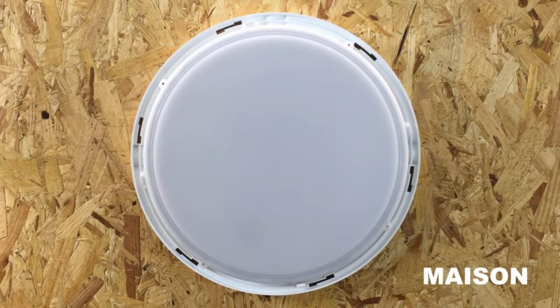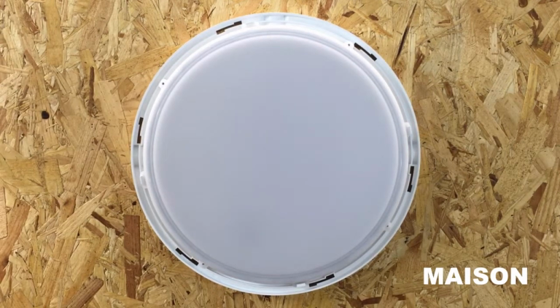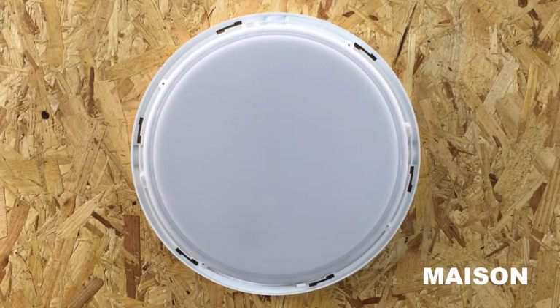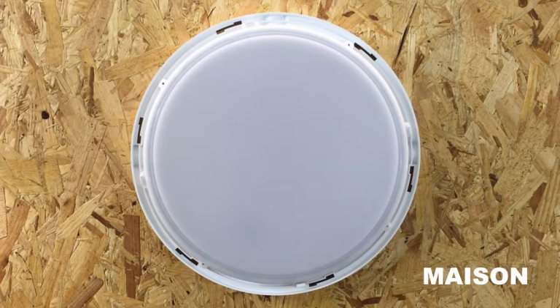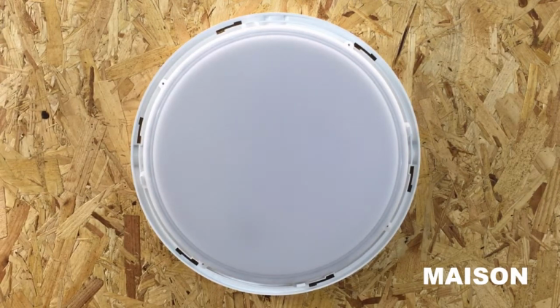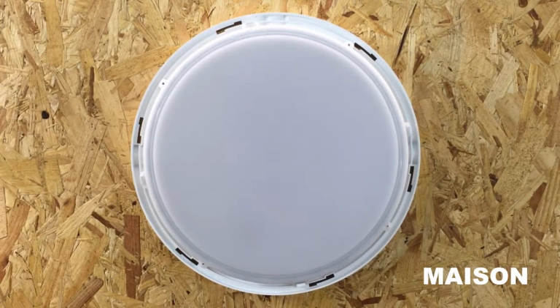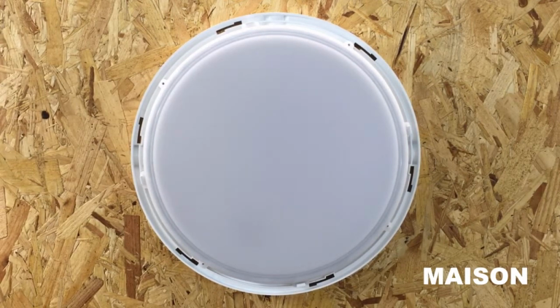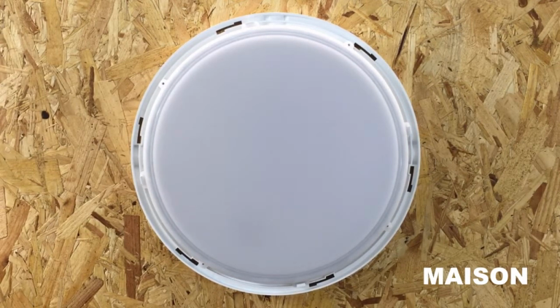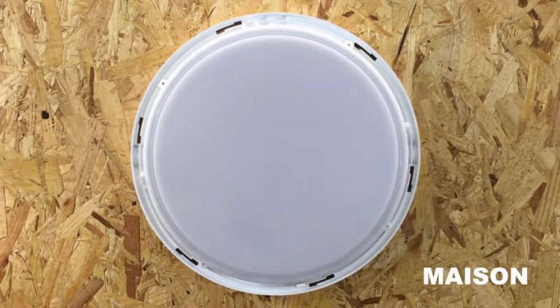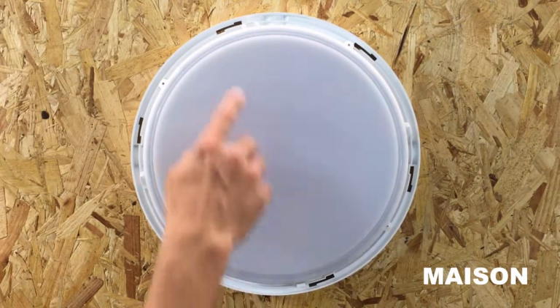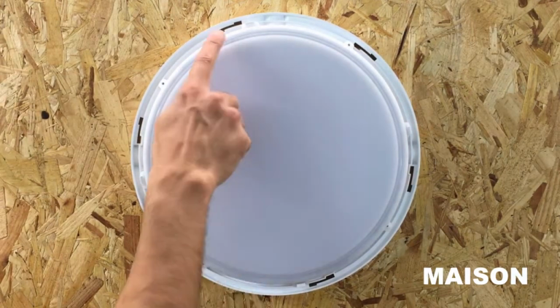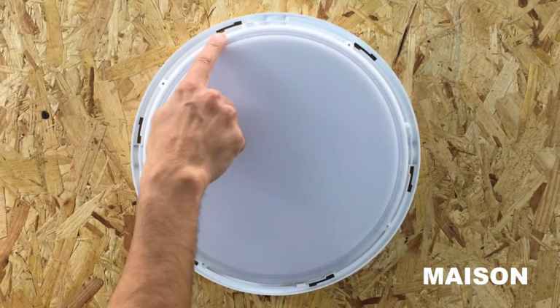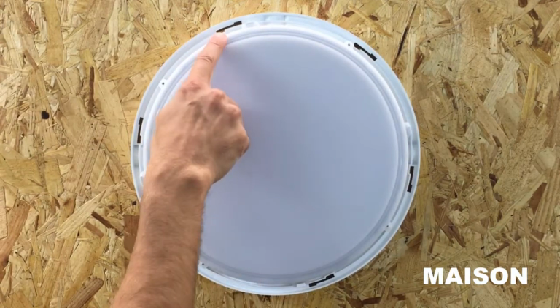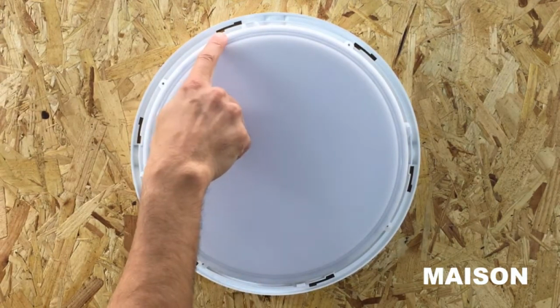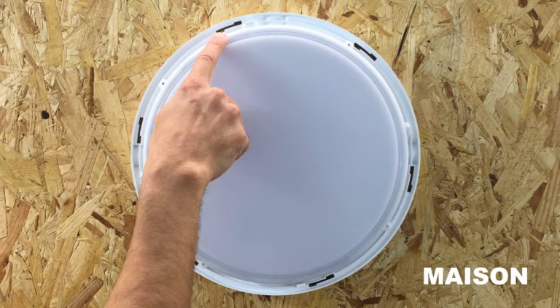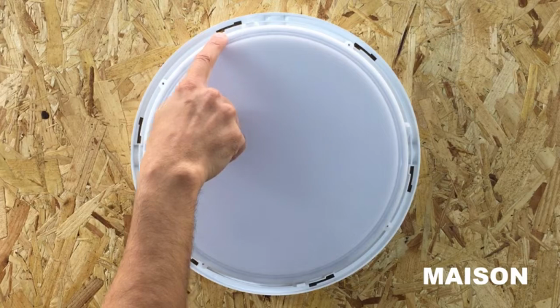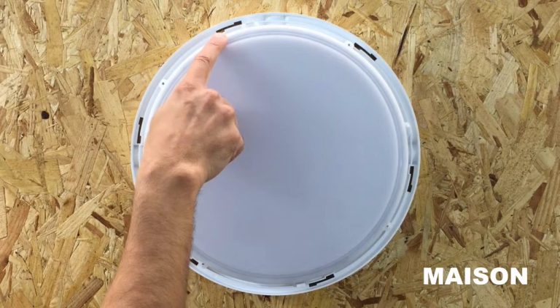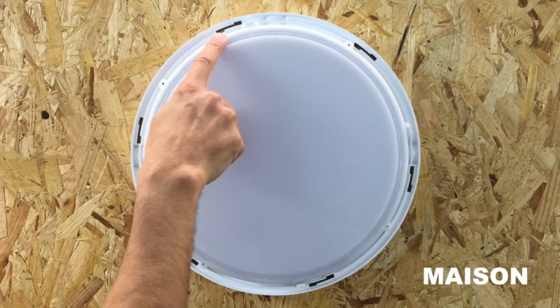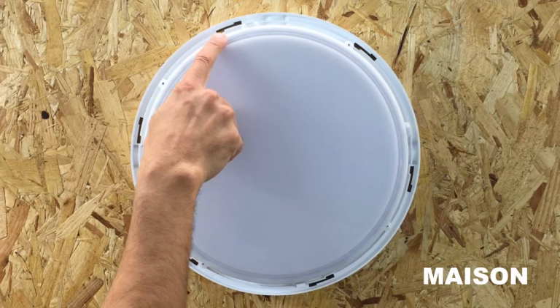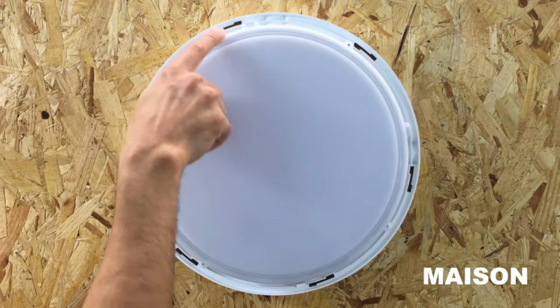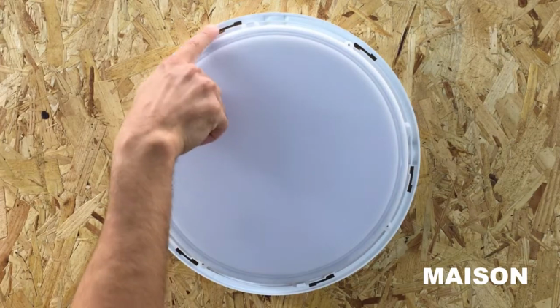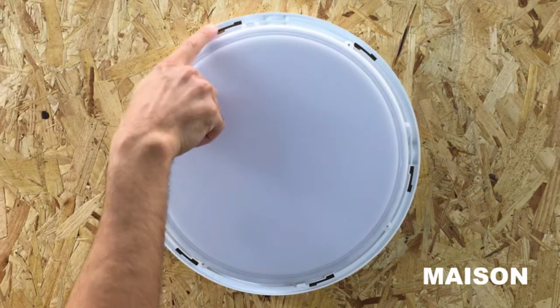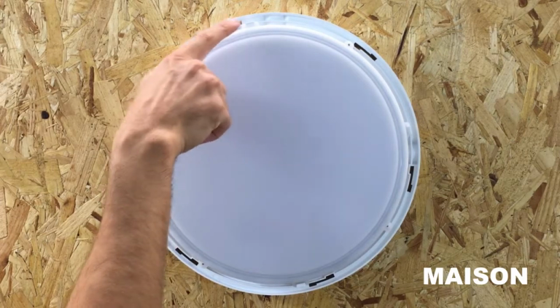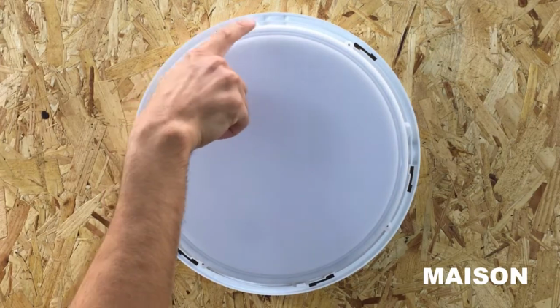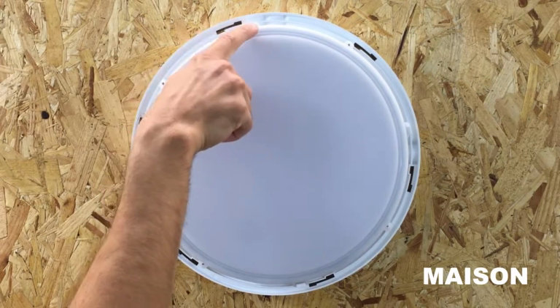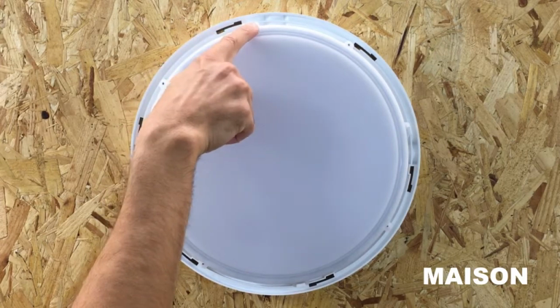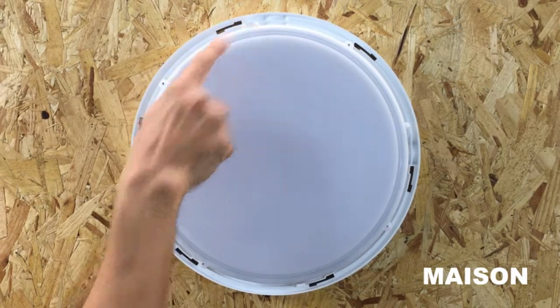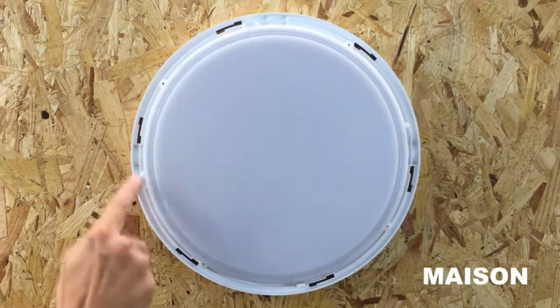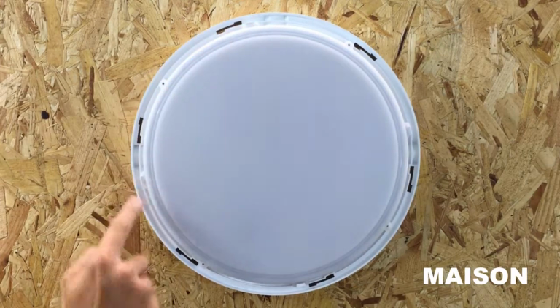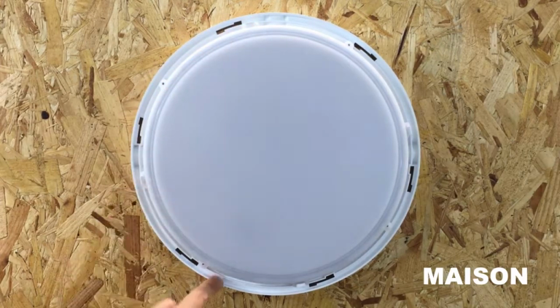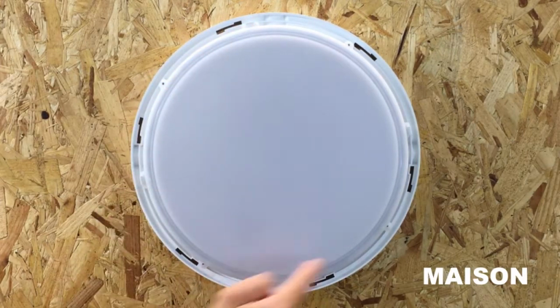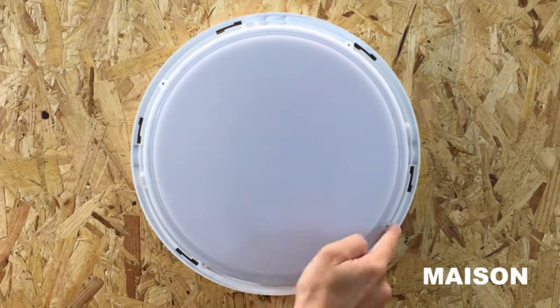To remove the lamp, pull the lamp away from the bulkhead body from the four mounting points.